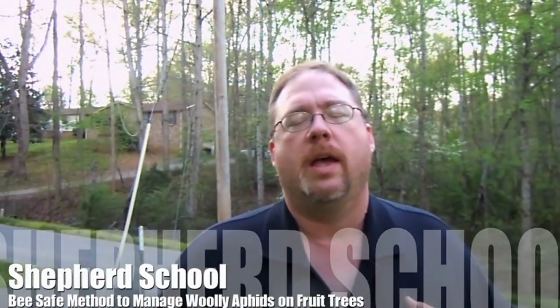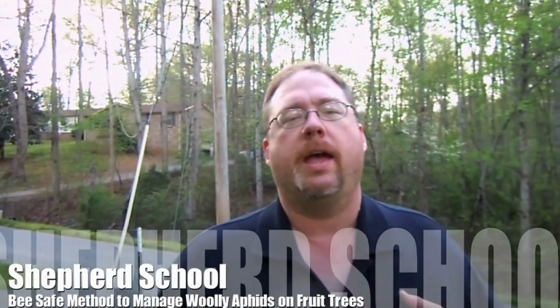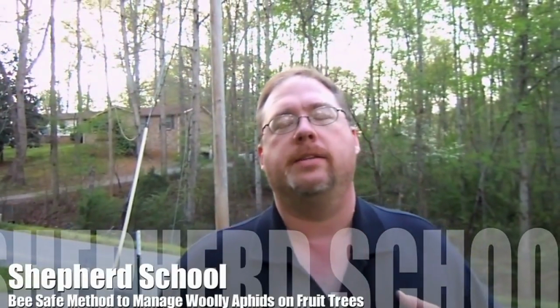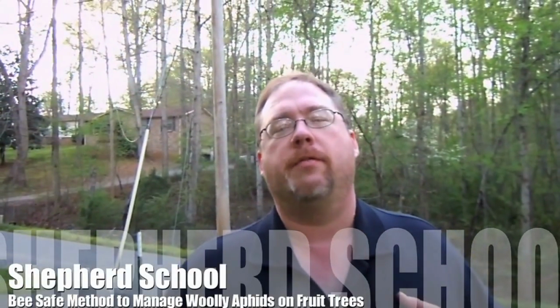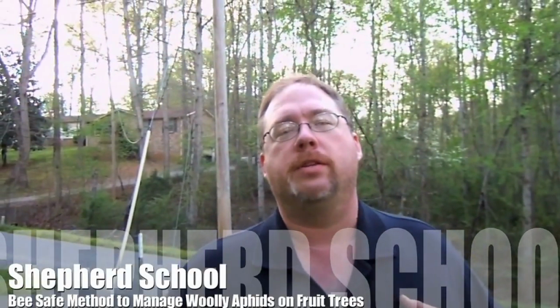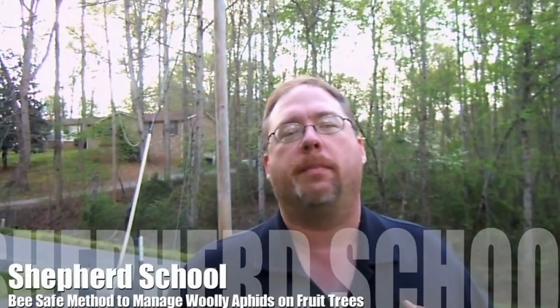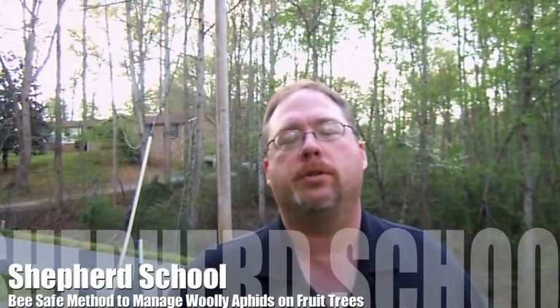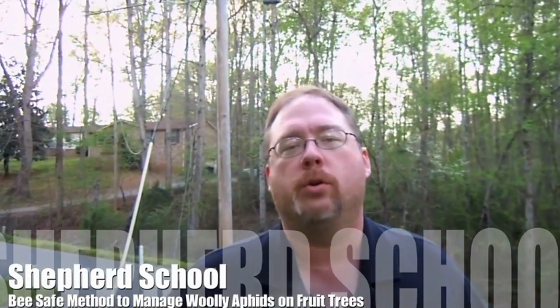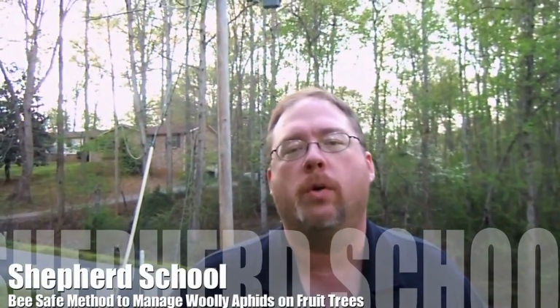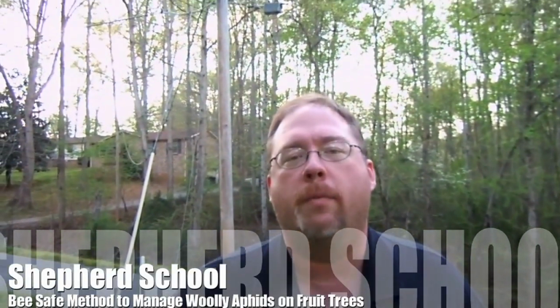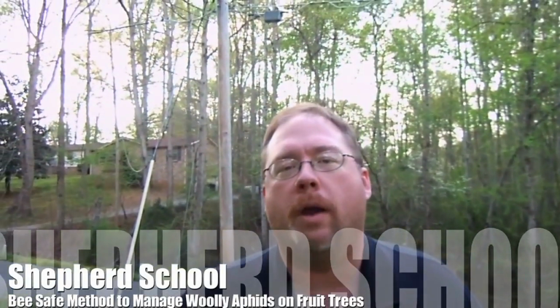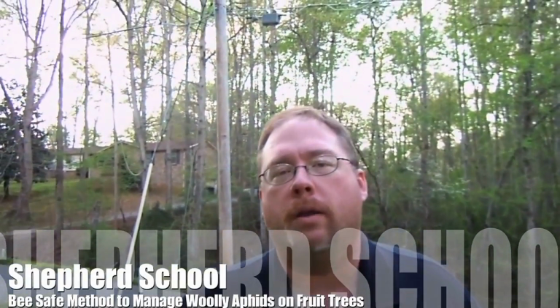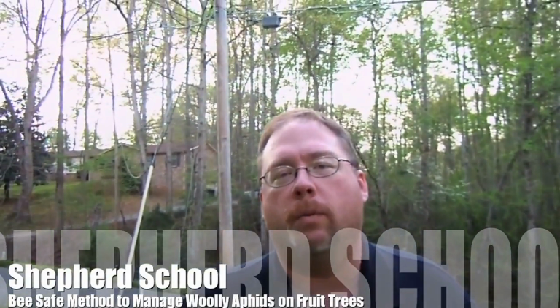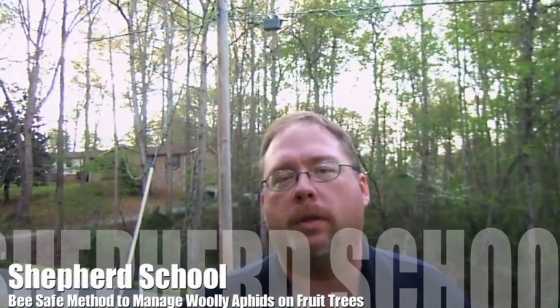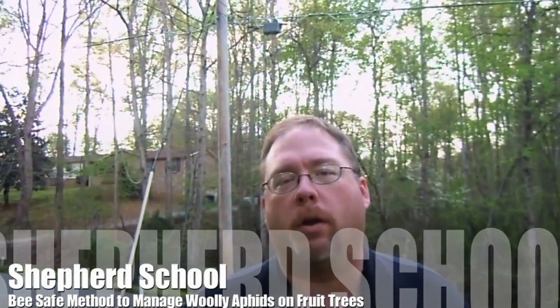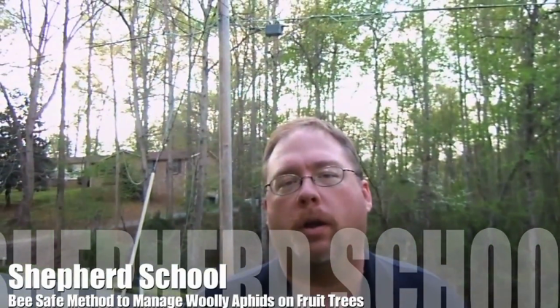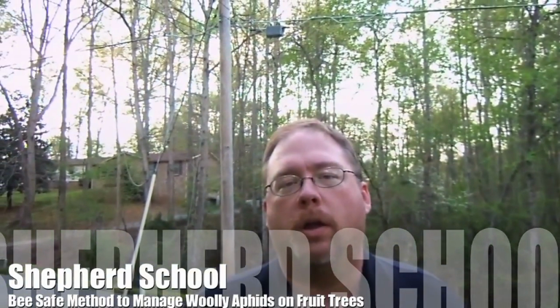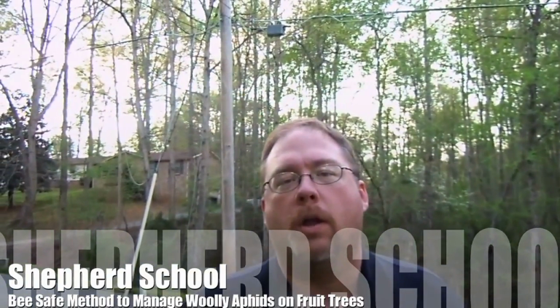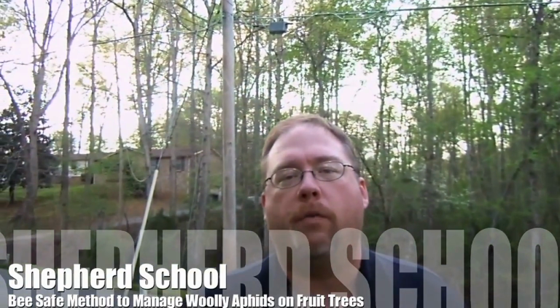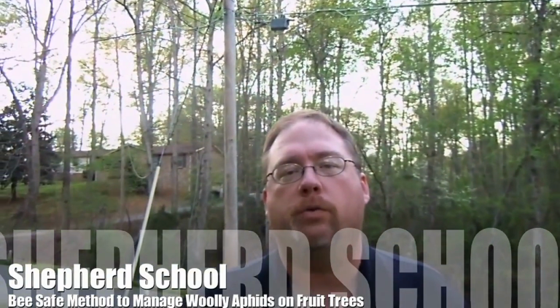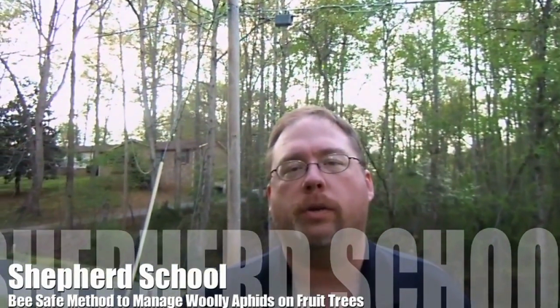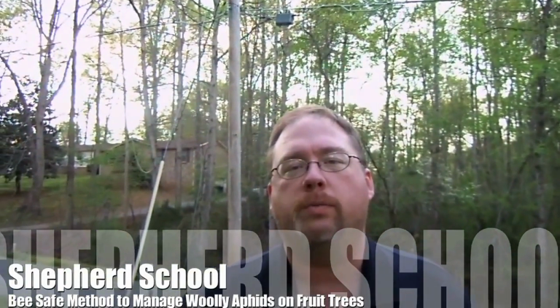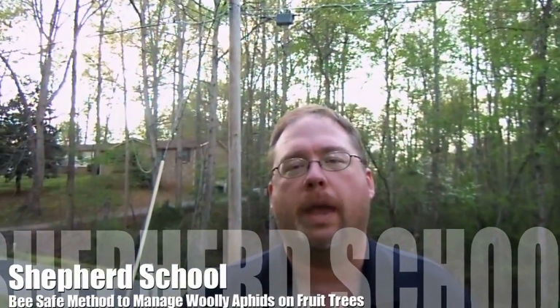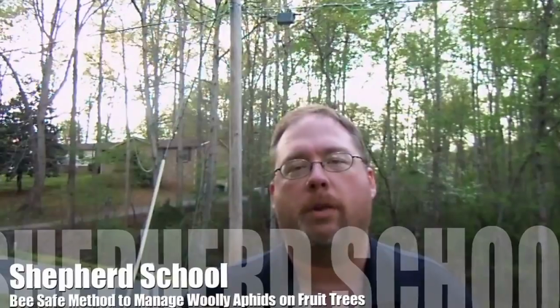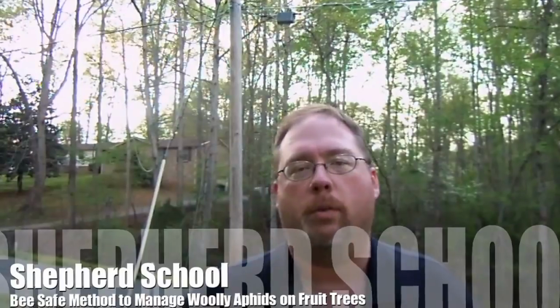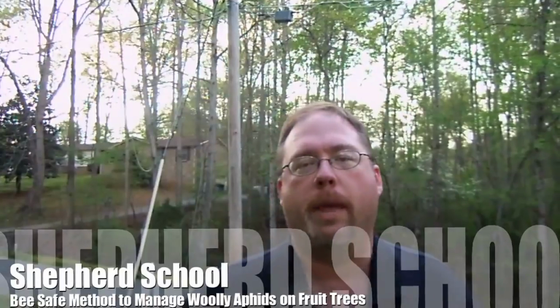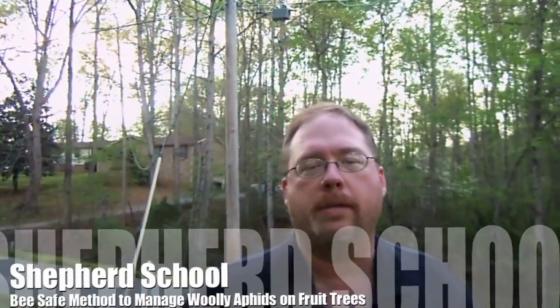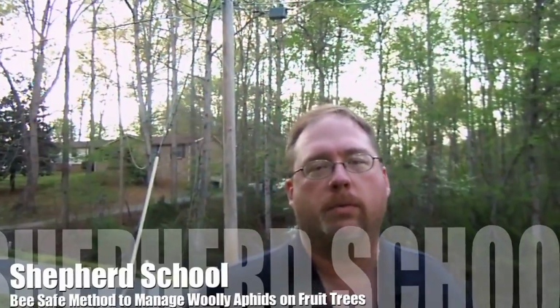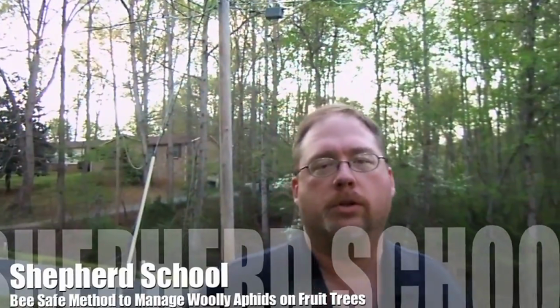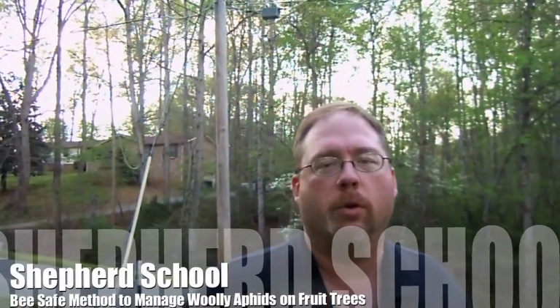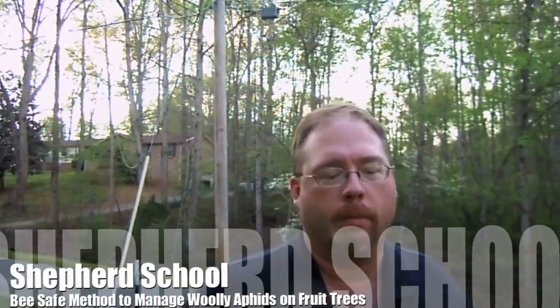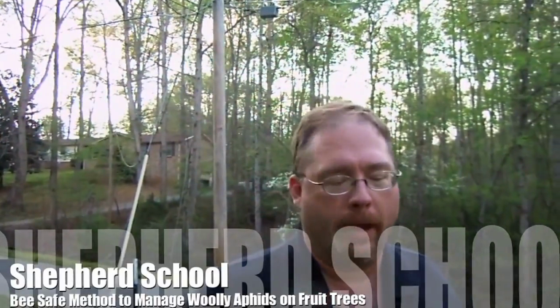Hey, this is David with the Shepherd School and we're out here with our fruit trees. We have a little pest we're going to show you about.